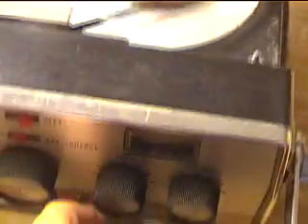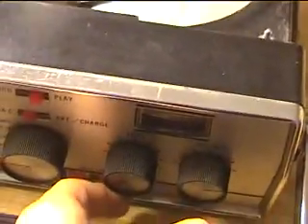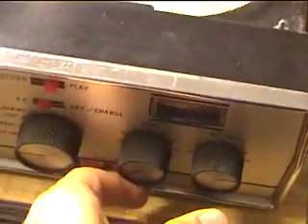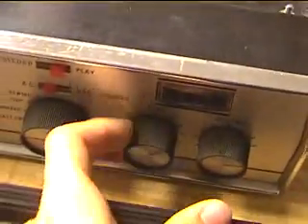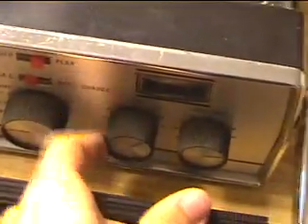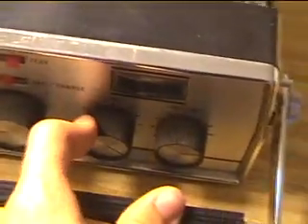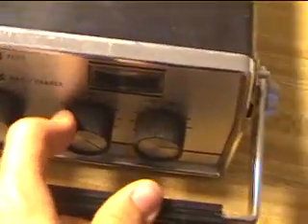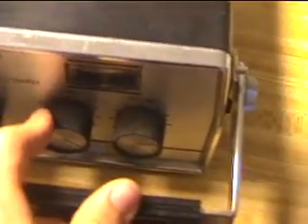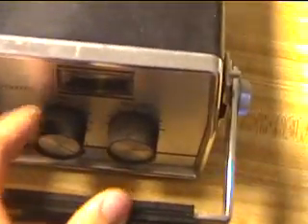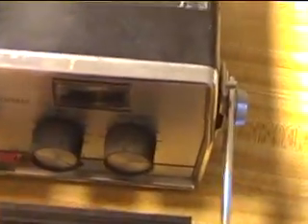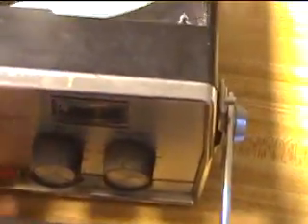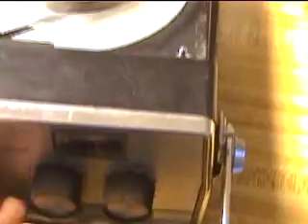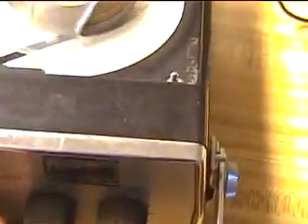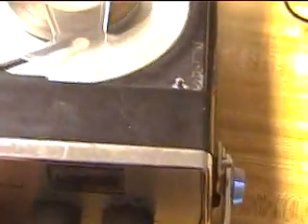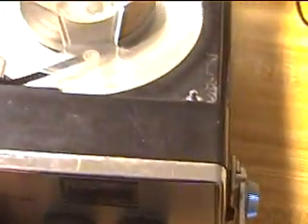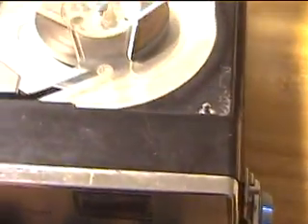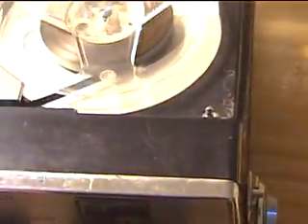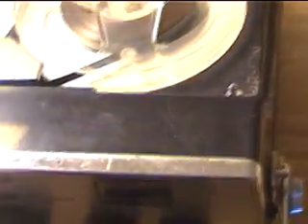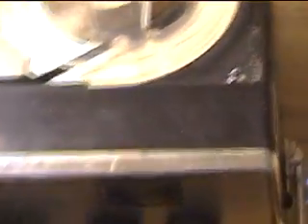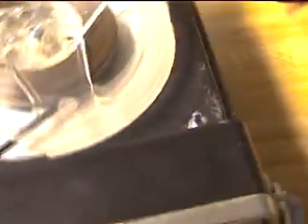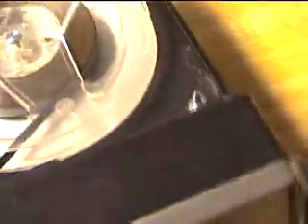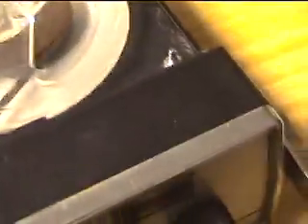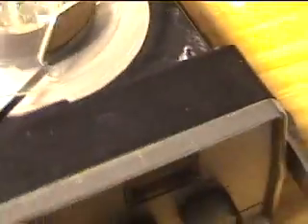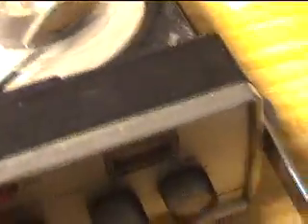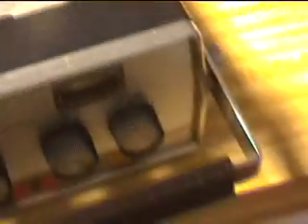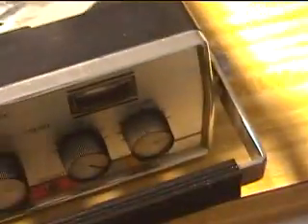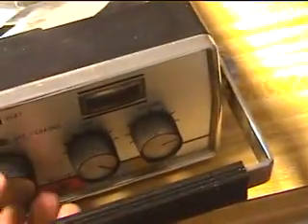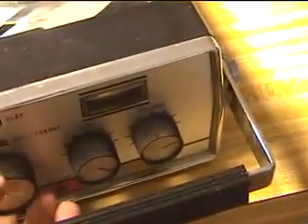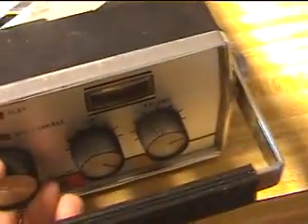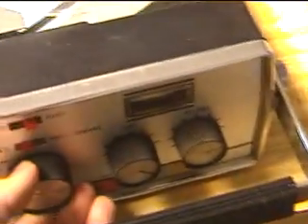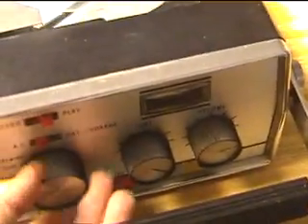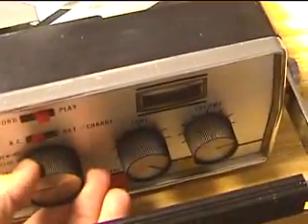The tone works. Keep in mind the Mayfair, when I was recording, had some odd wow in the speed, so that was probably the recording.